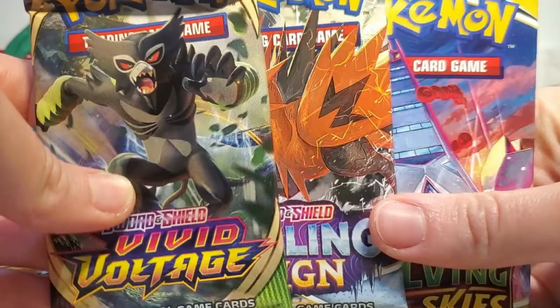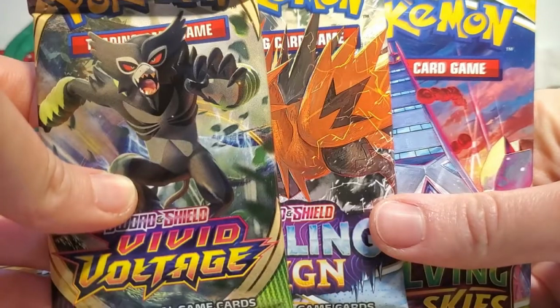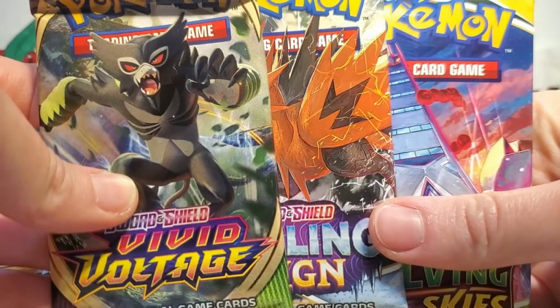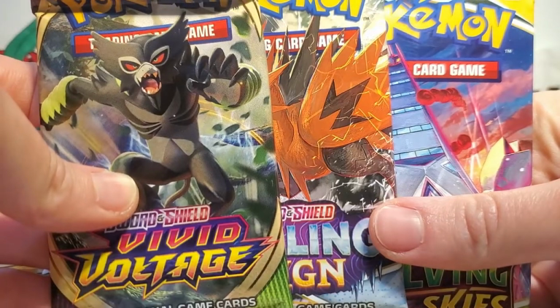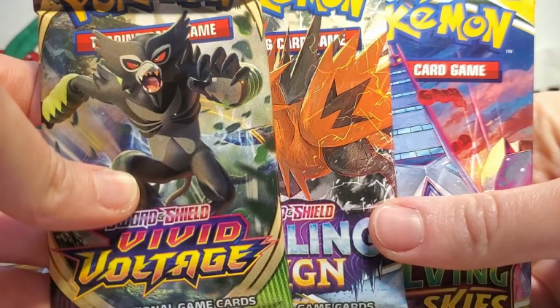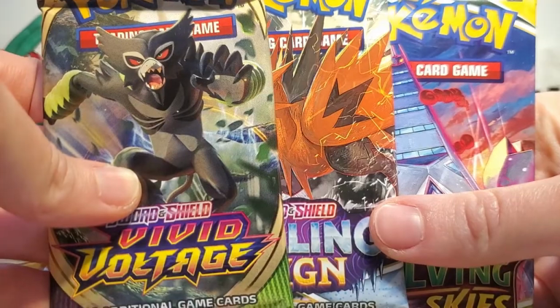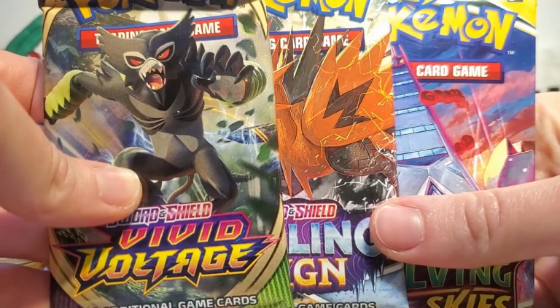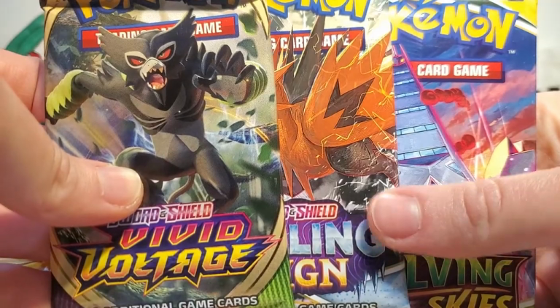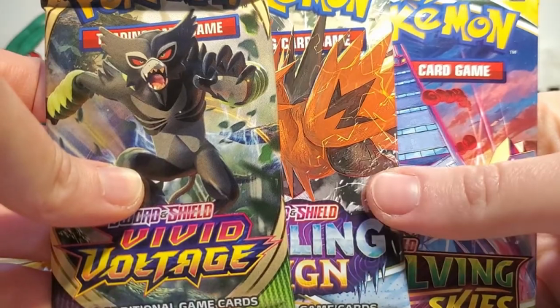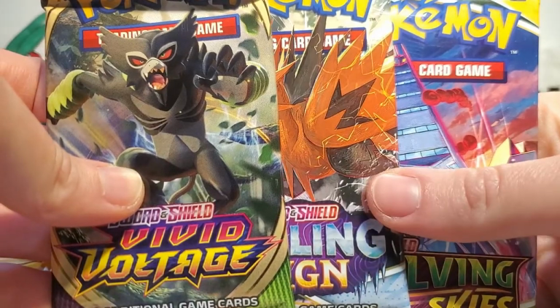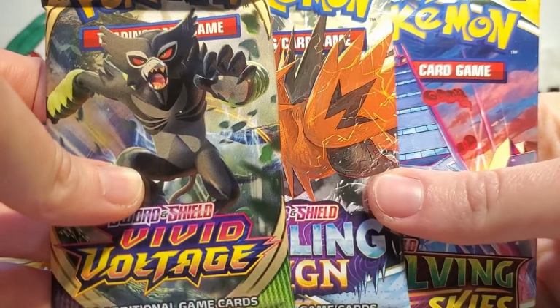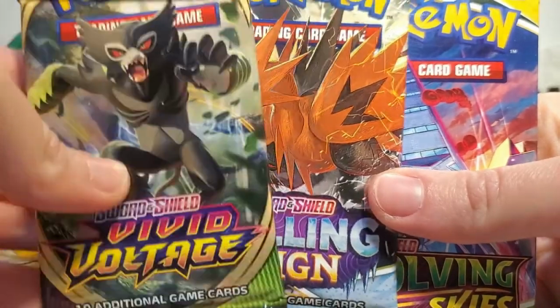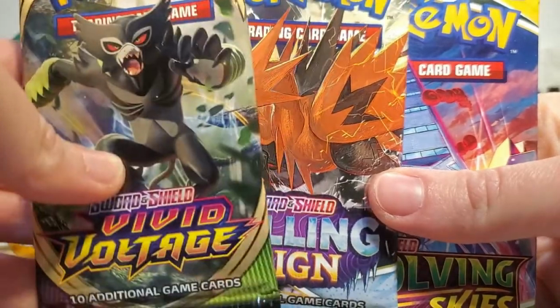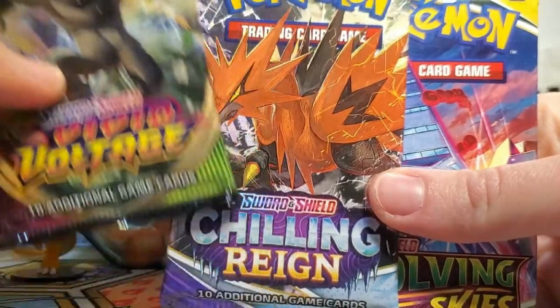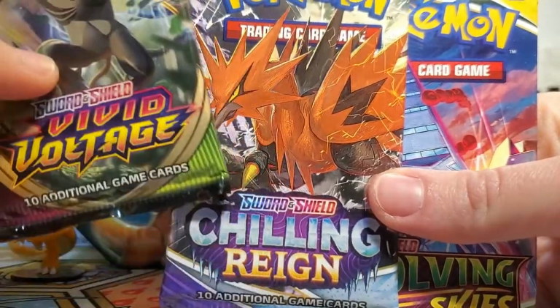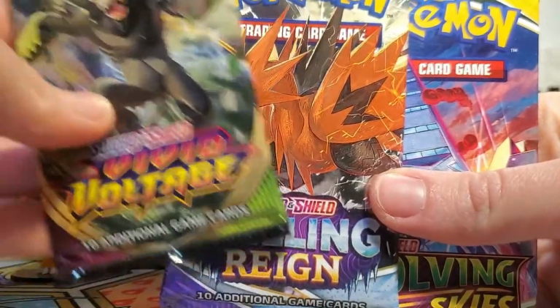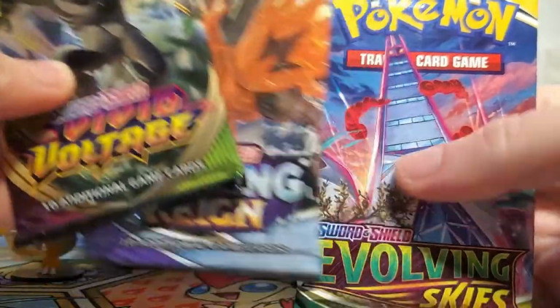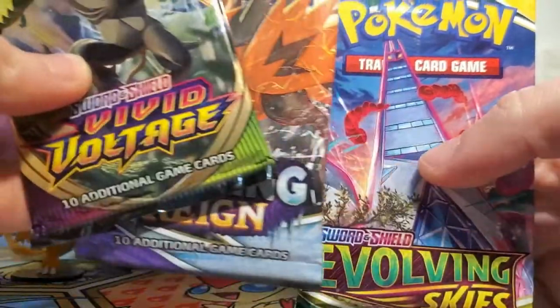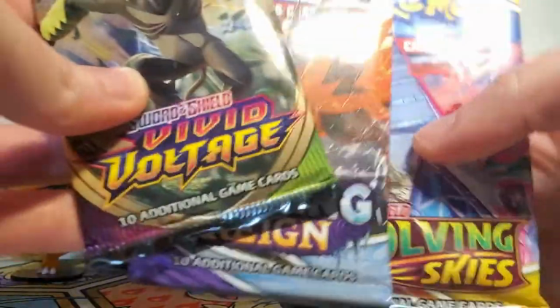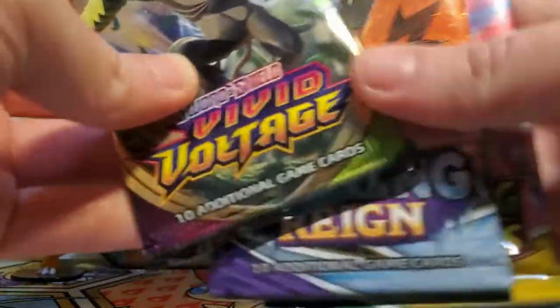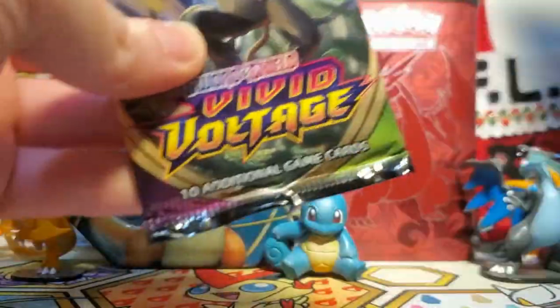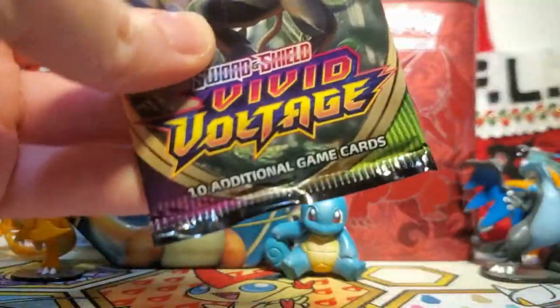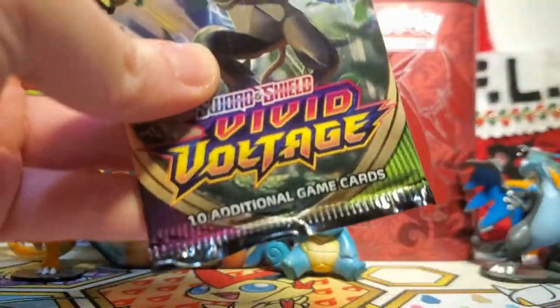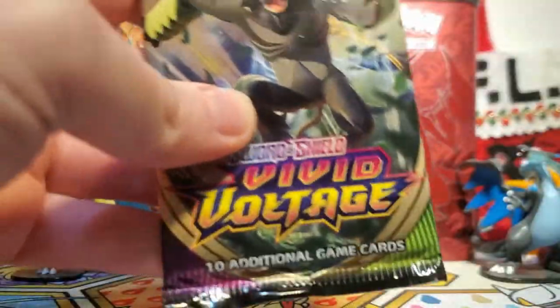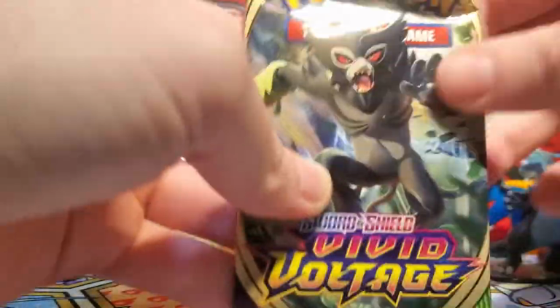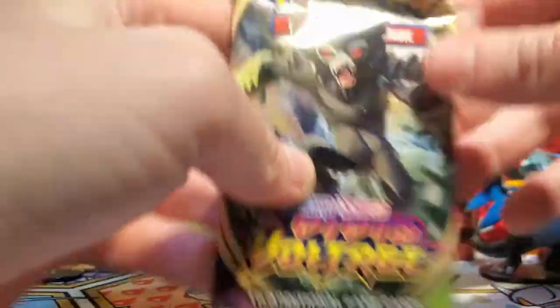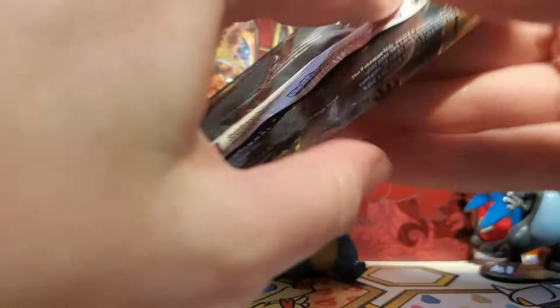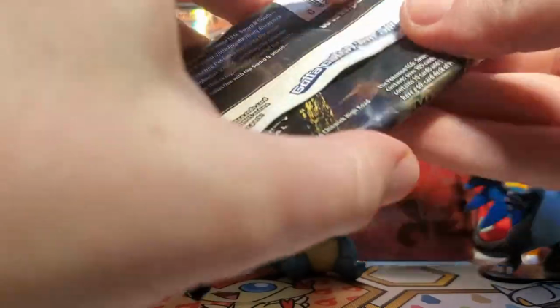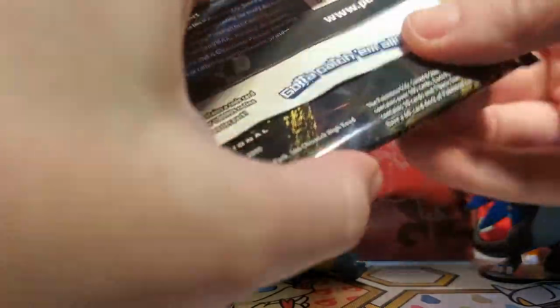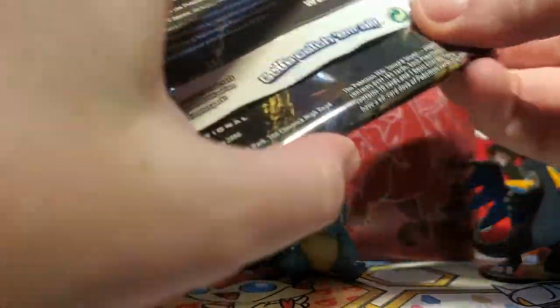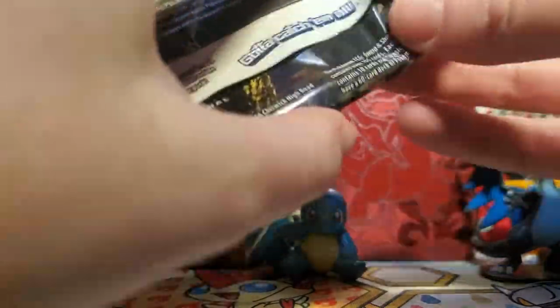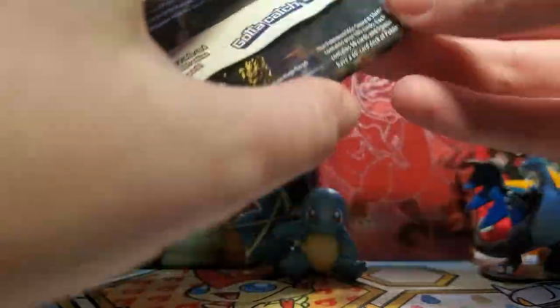And then finally we have three packs of Pokémon card goodness, including Vivid Voltage, Chilling Reign, and then Evolving Skies. So let's open up our Vivid Voltage pack first.